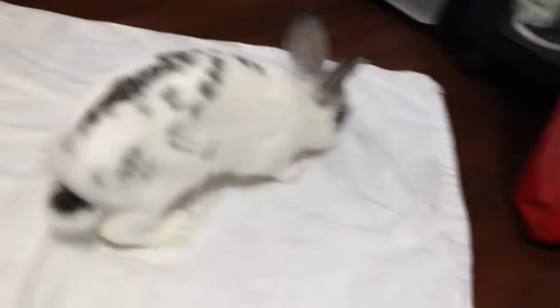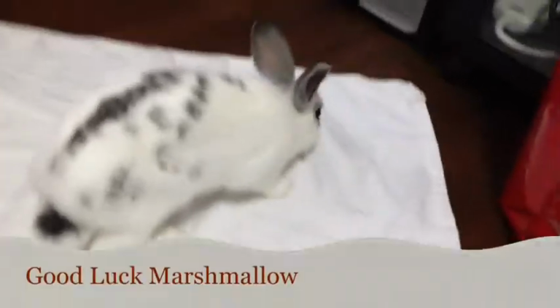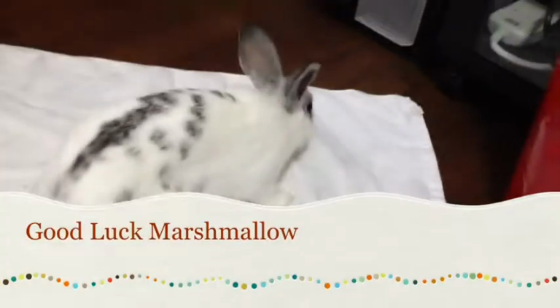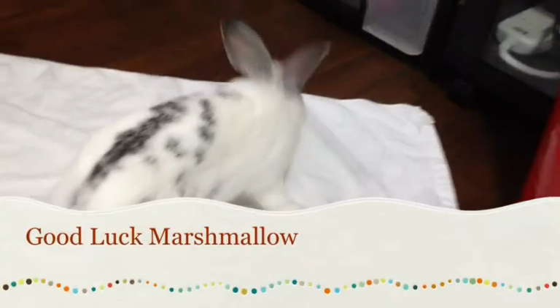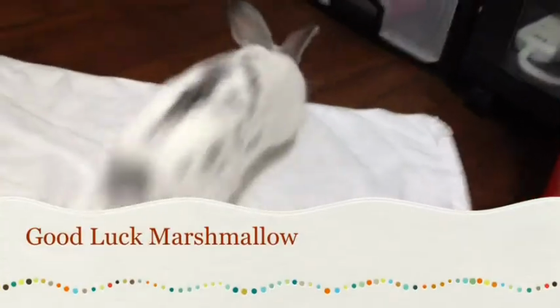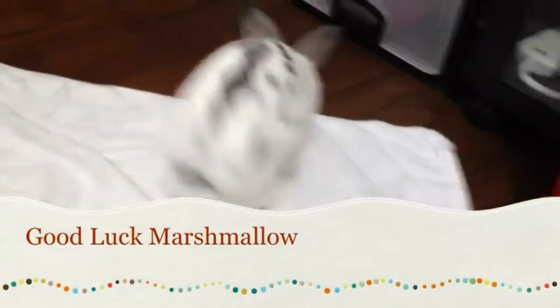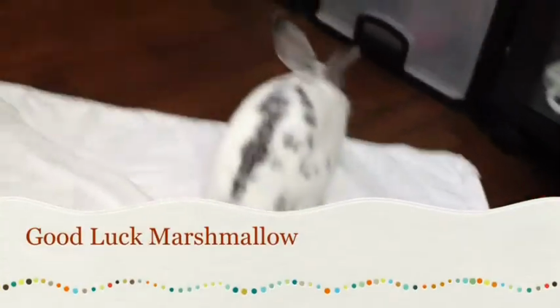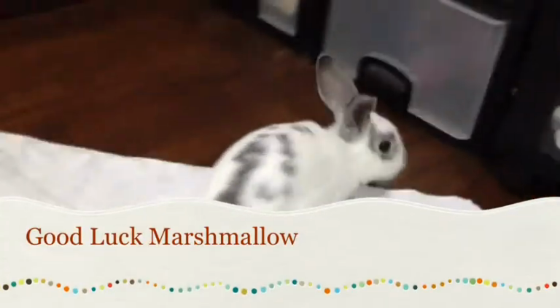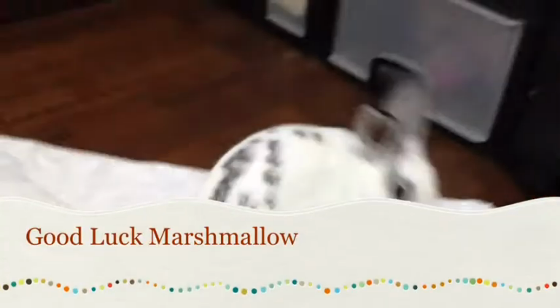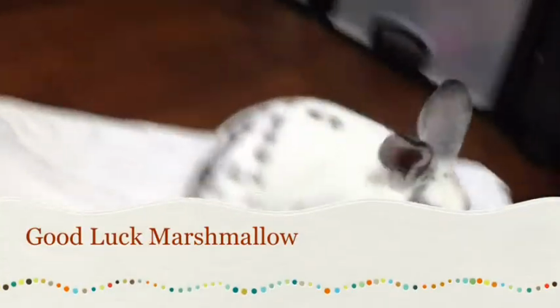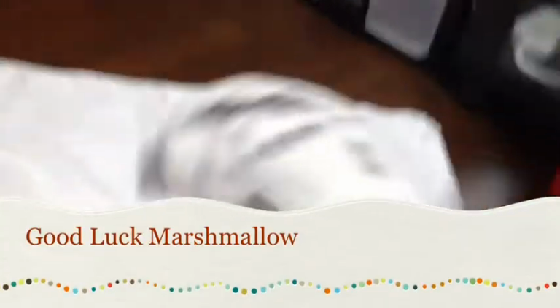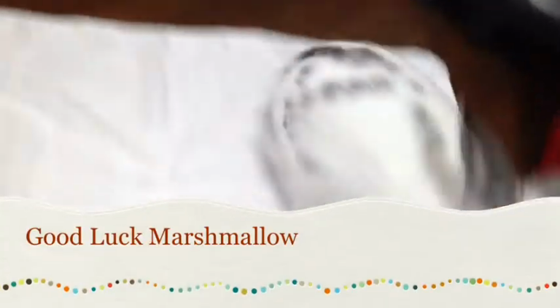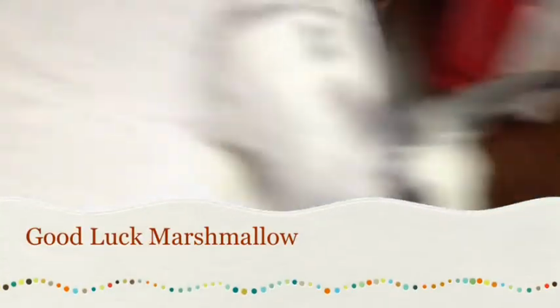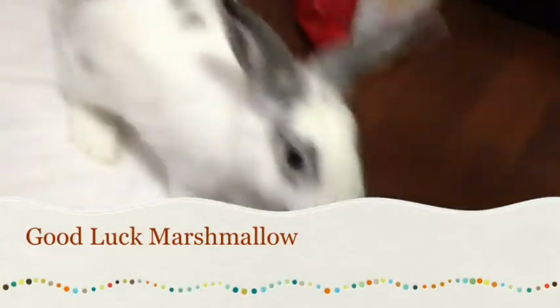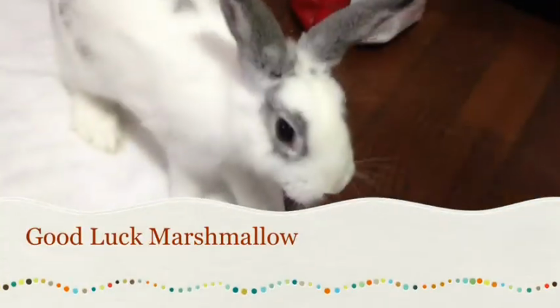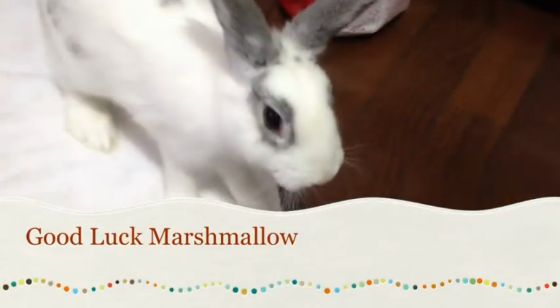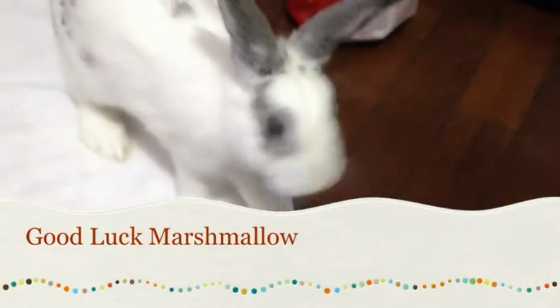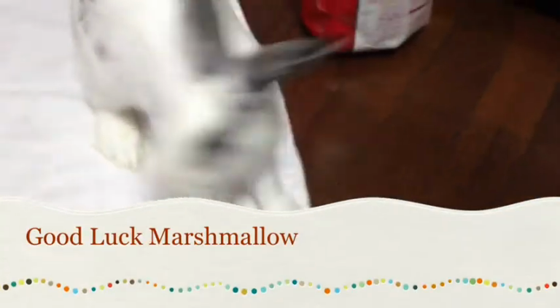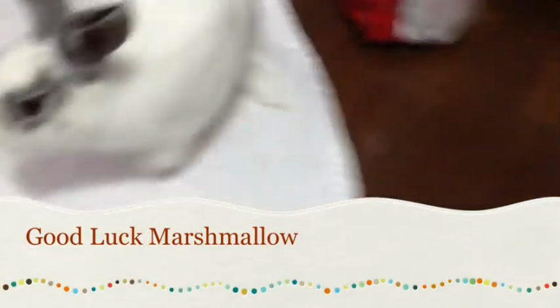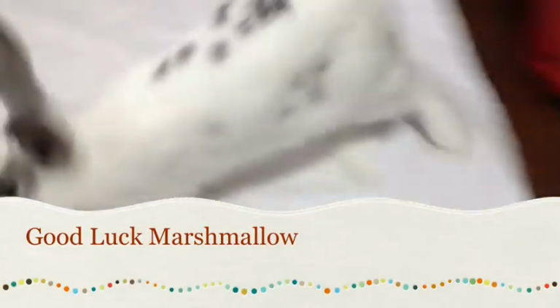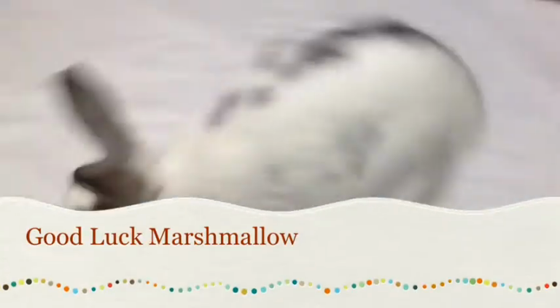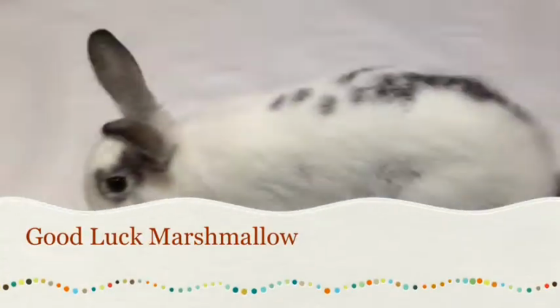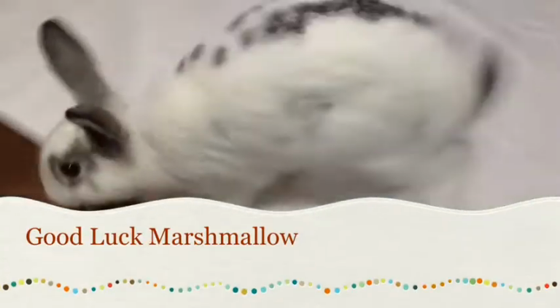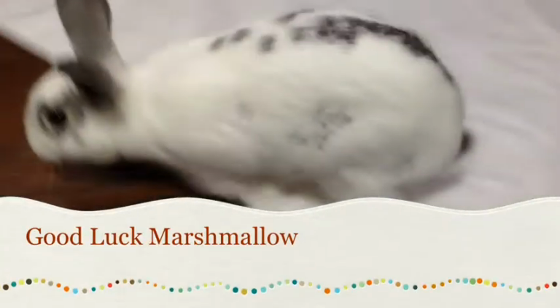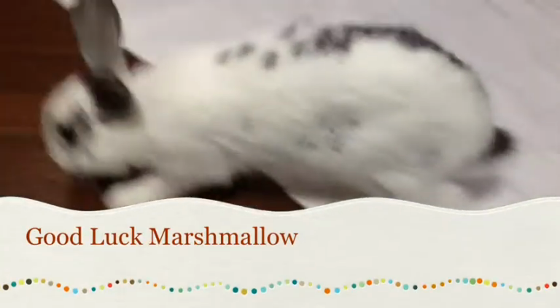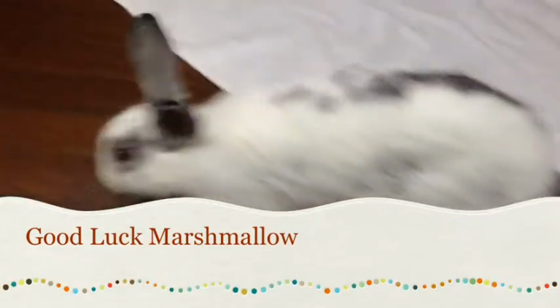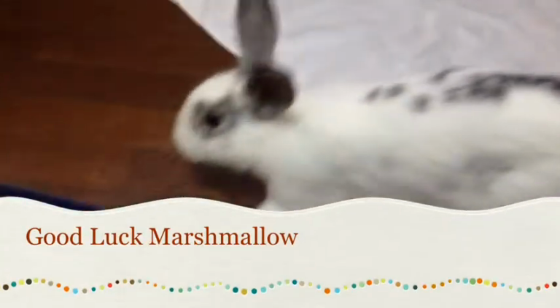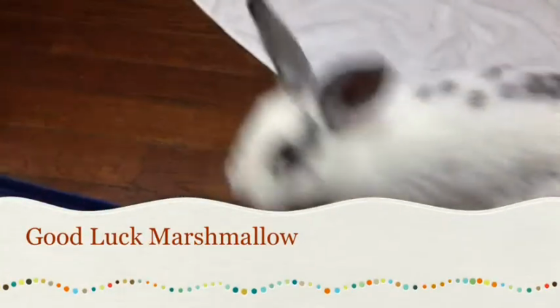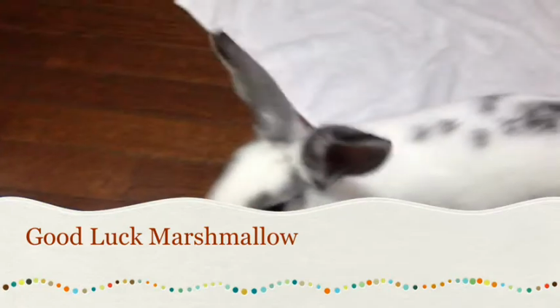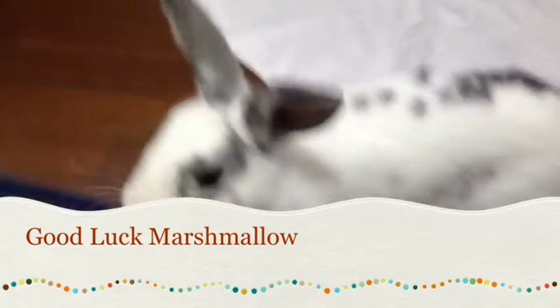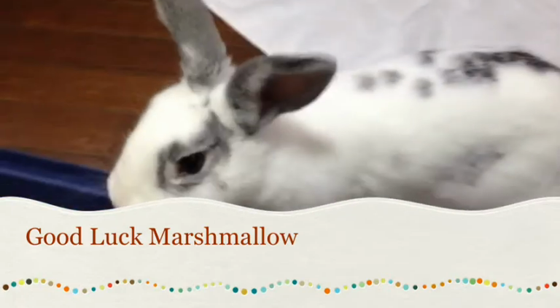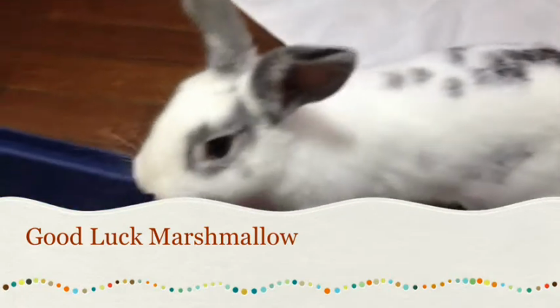Here's a little Marshmallow being cute, and you can tell she's excited because the food is going to be out soon.